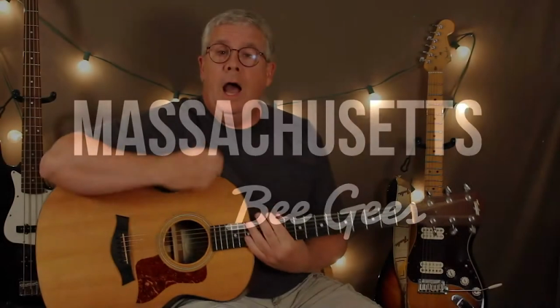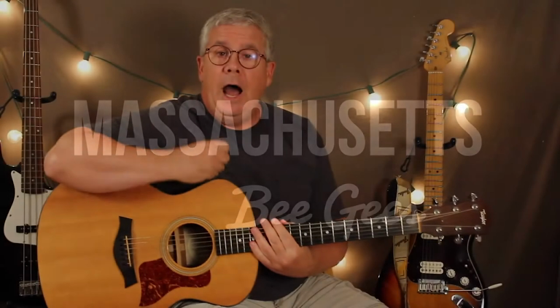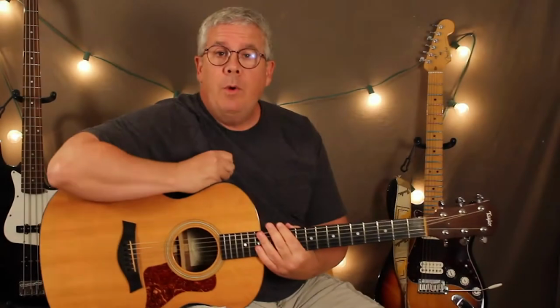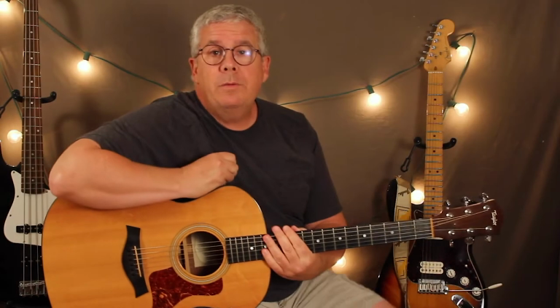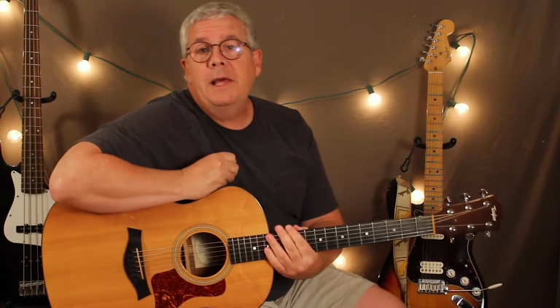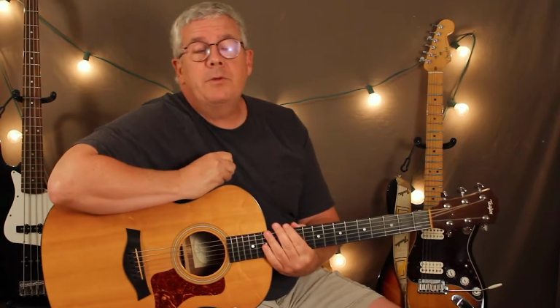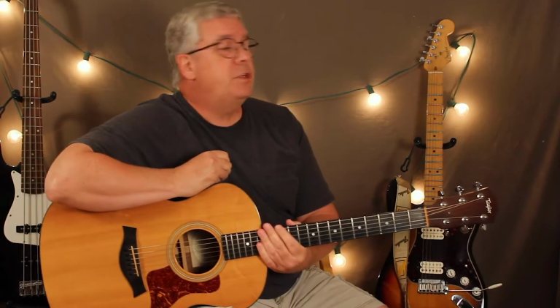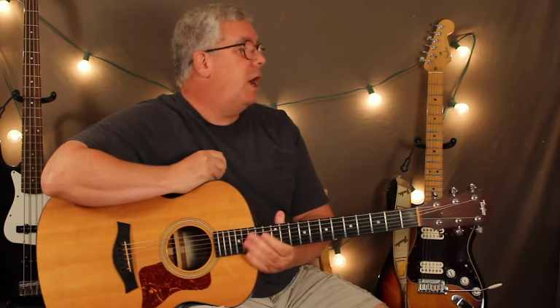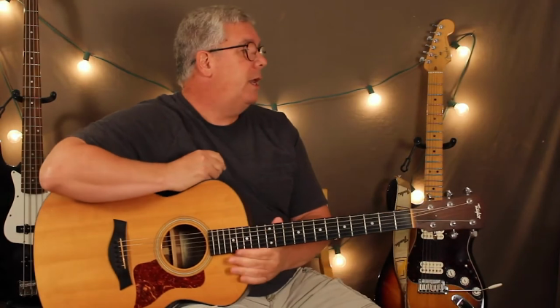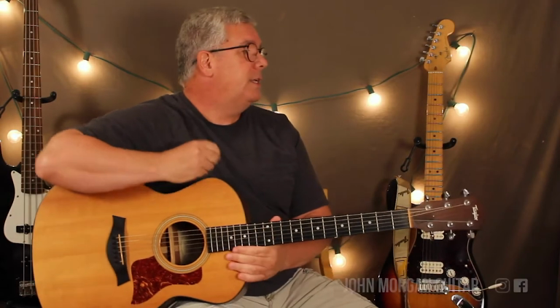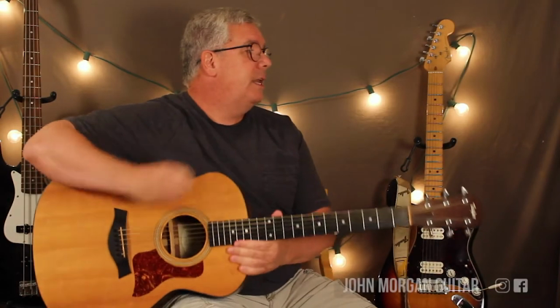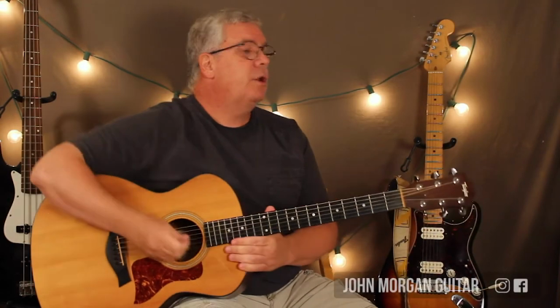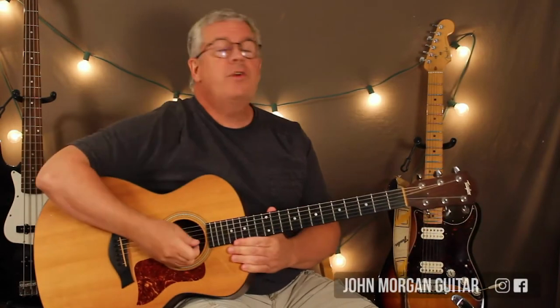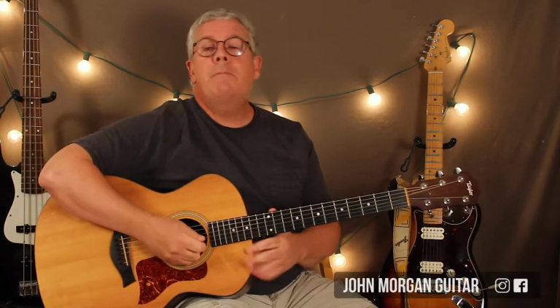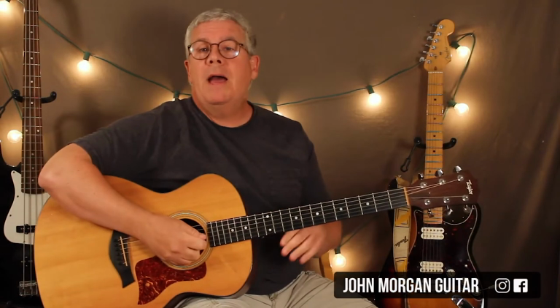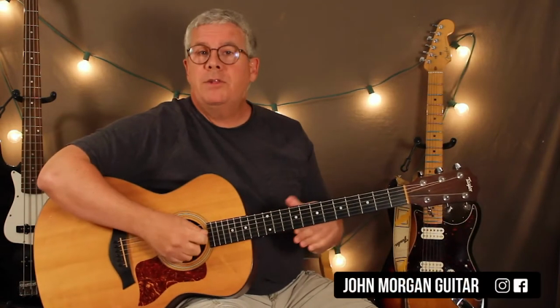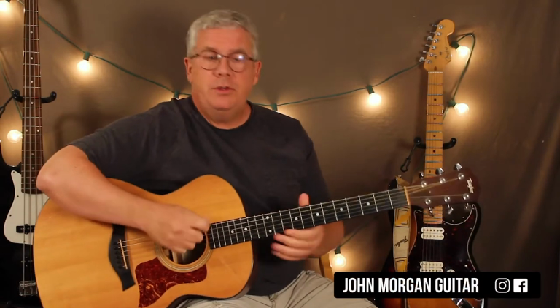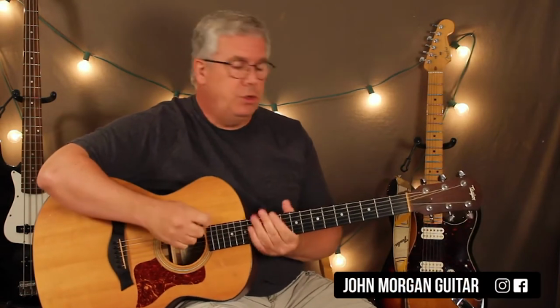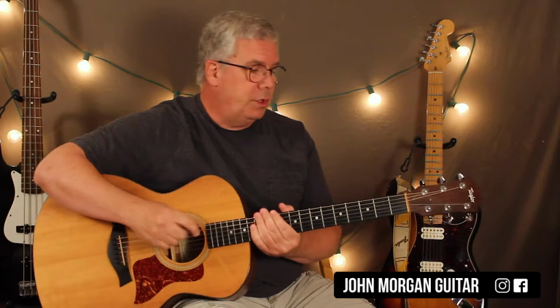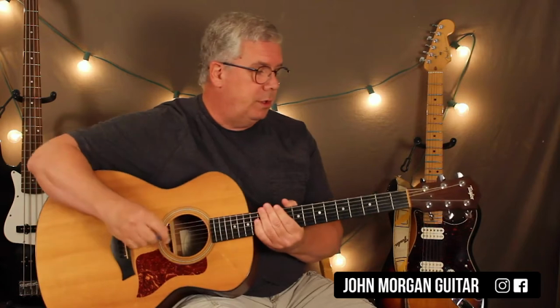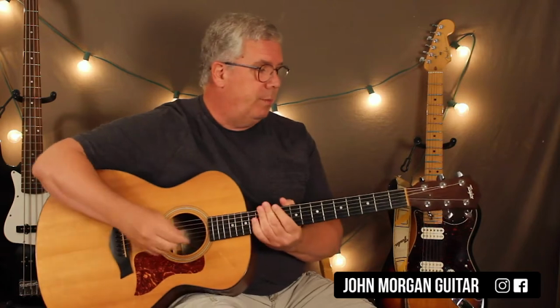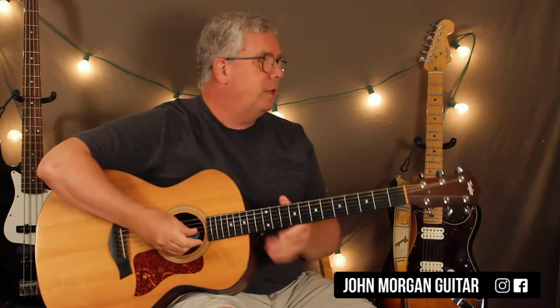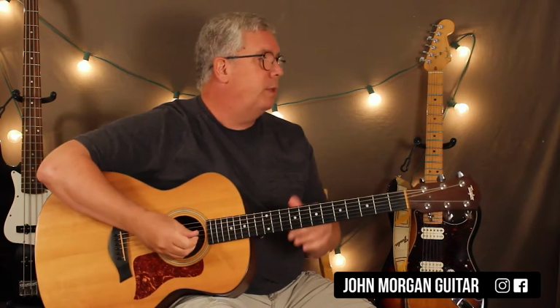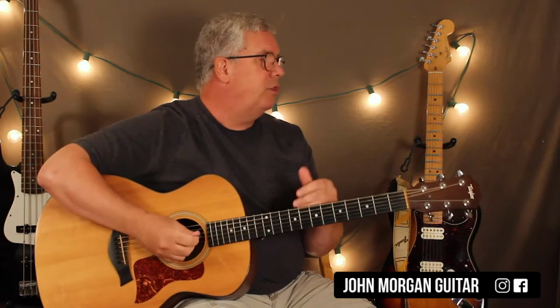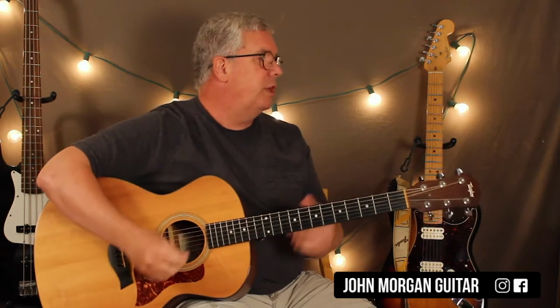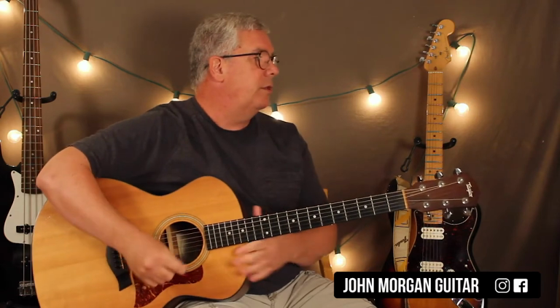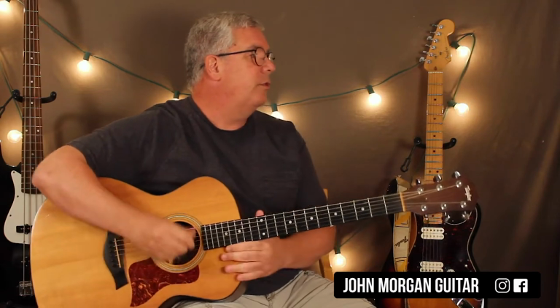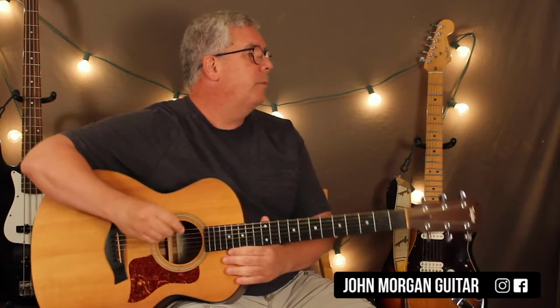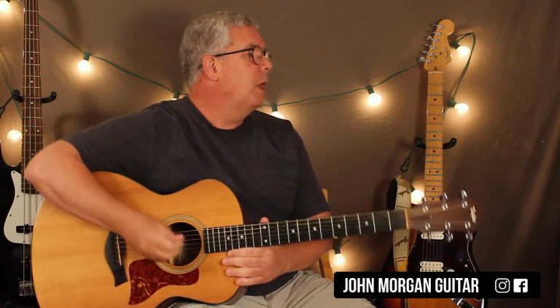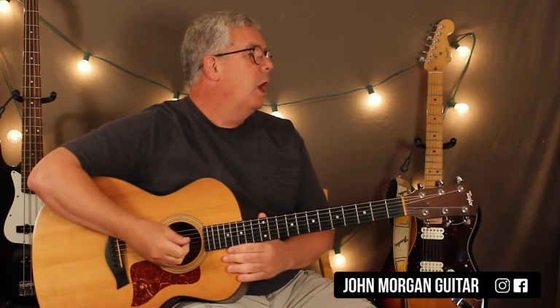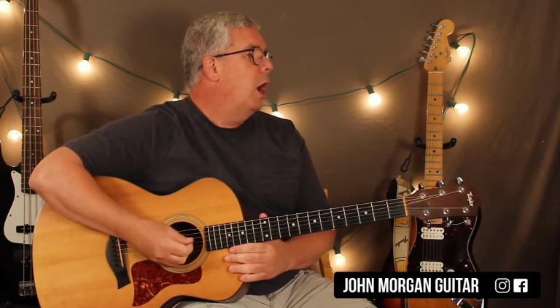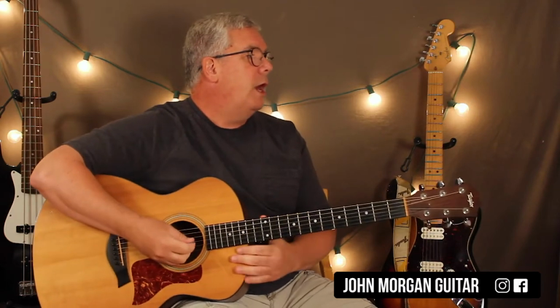Hi, welcome to Lessons with John. Today we're going to try Massachusetts by the Bee Gees.